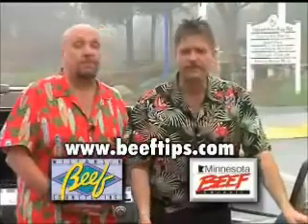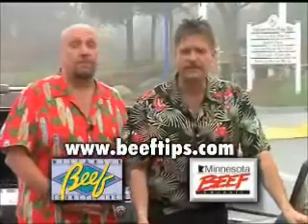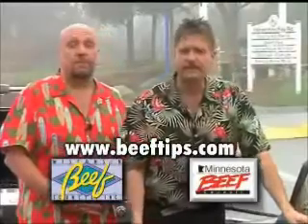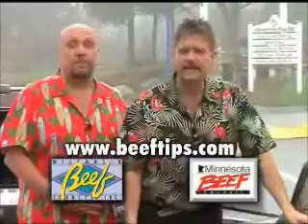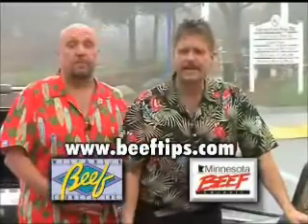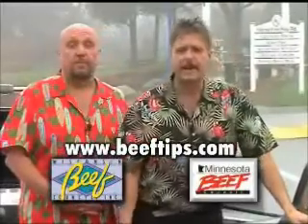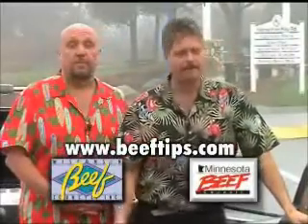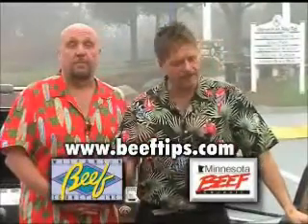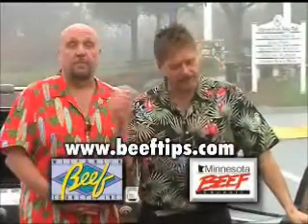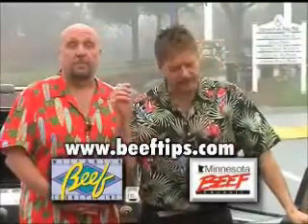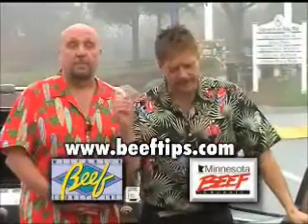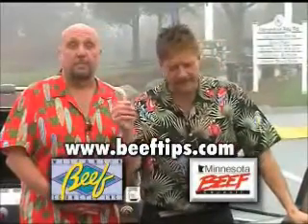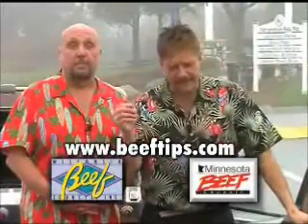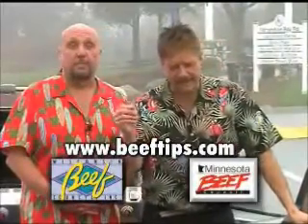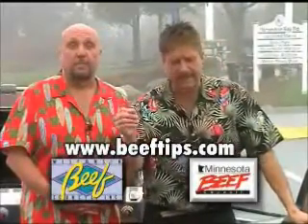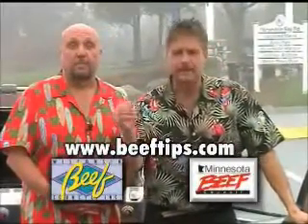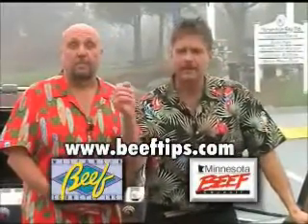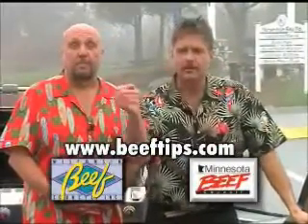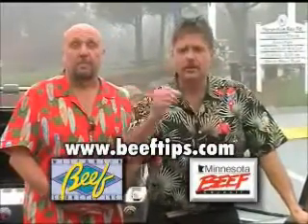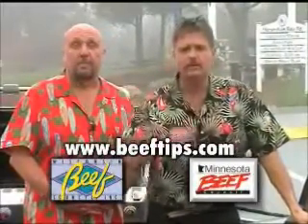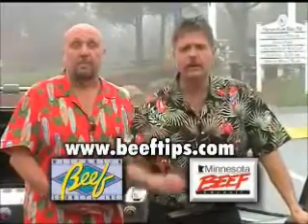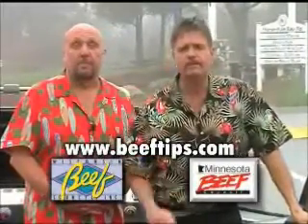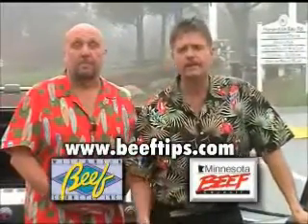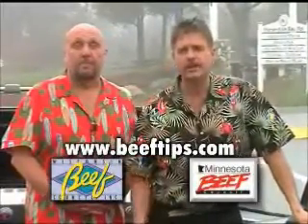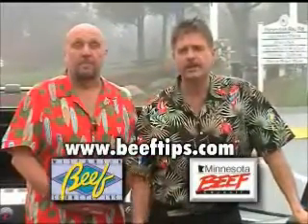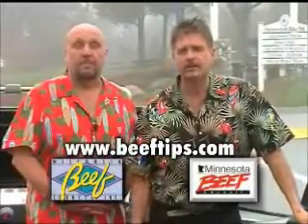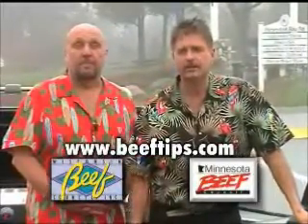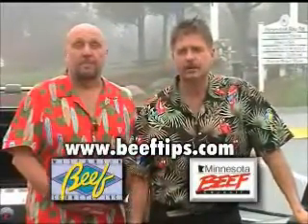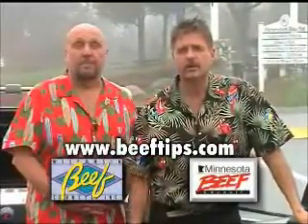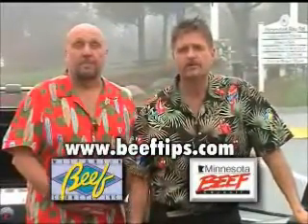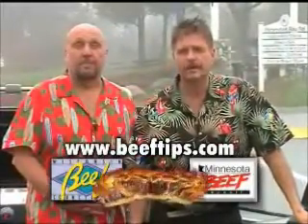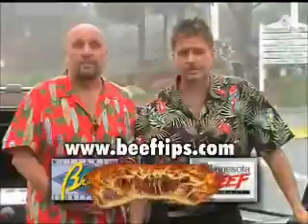Beeftips.com. Go to that website and check it out for more information.